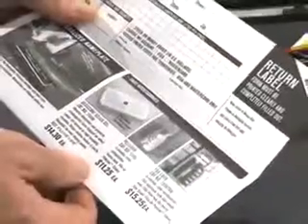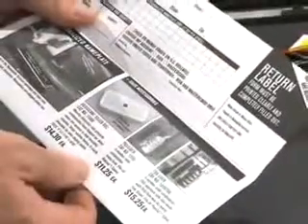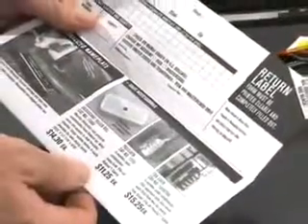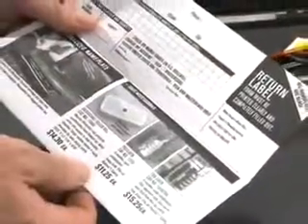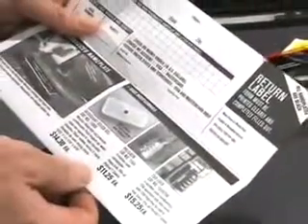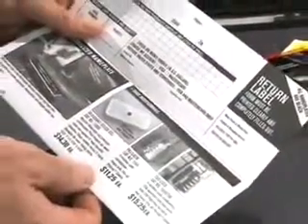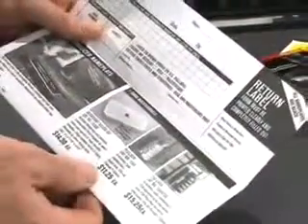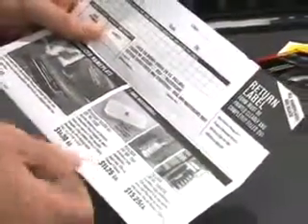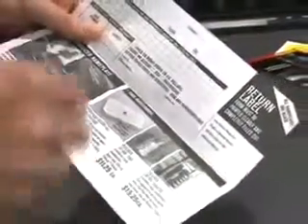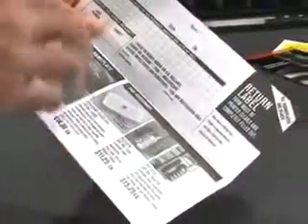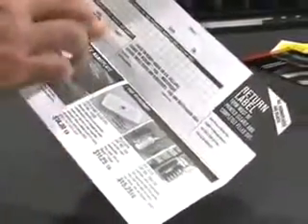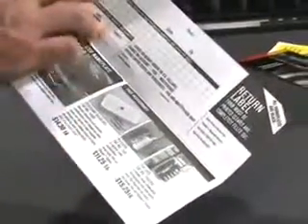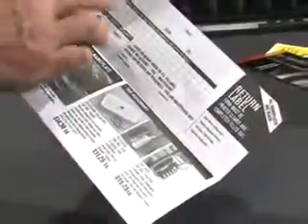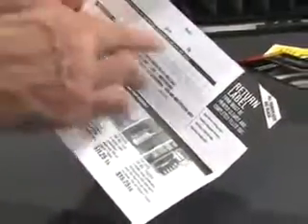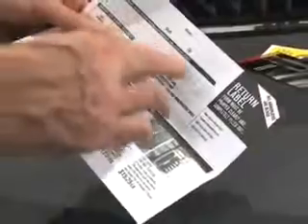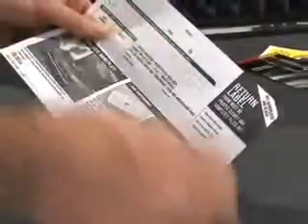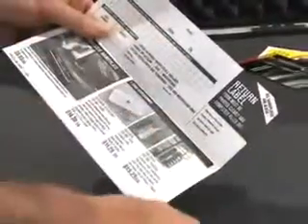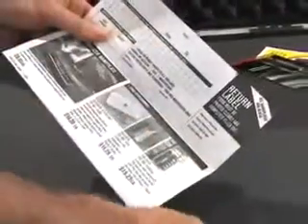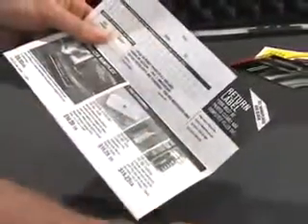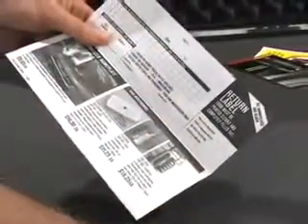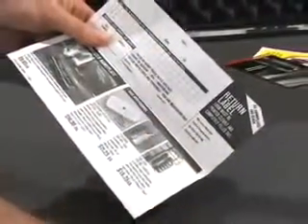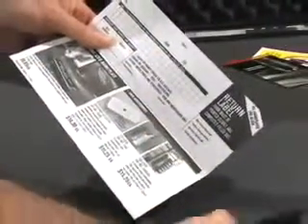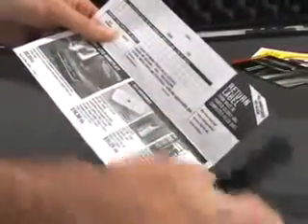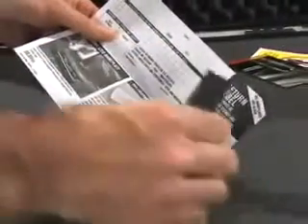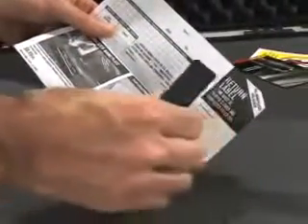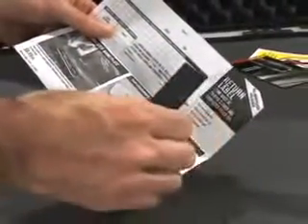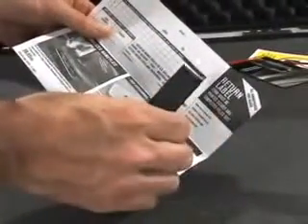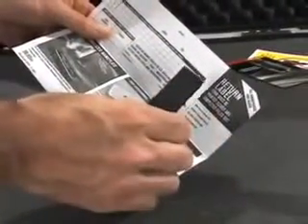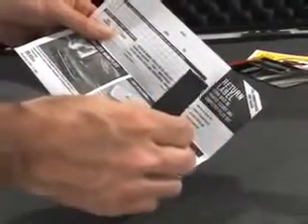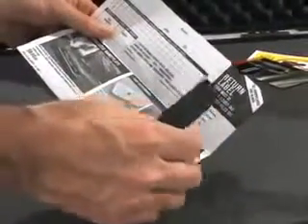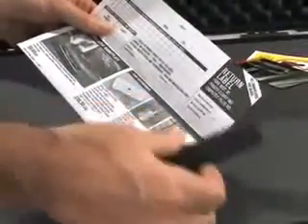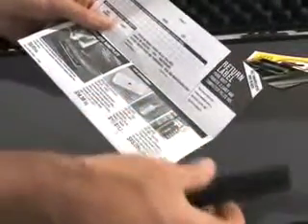Inside the case you'll find a convenient form for ordering your own engraved nameplate. Just fill out the form and send it in.